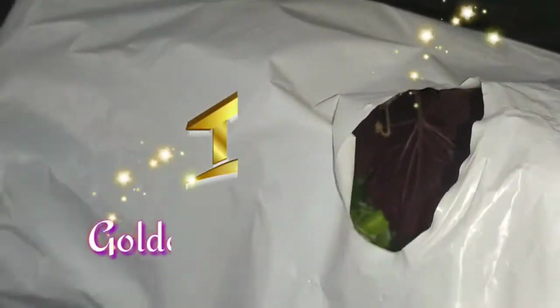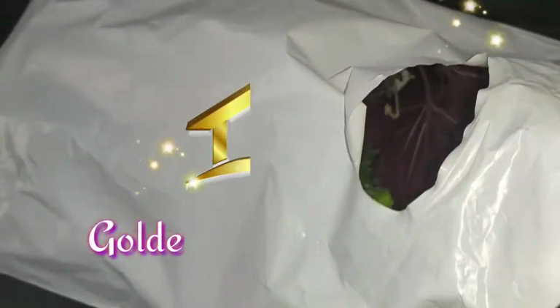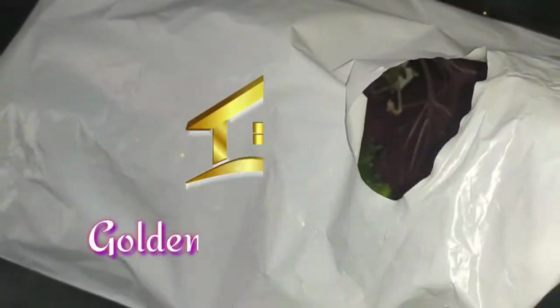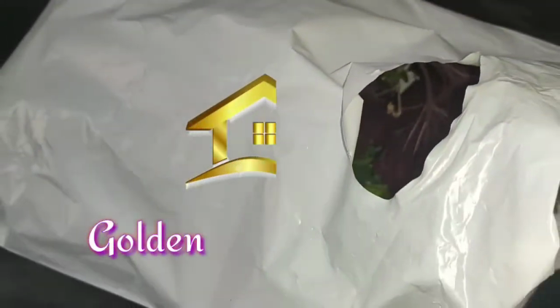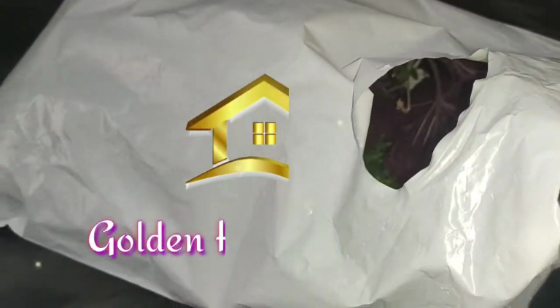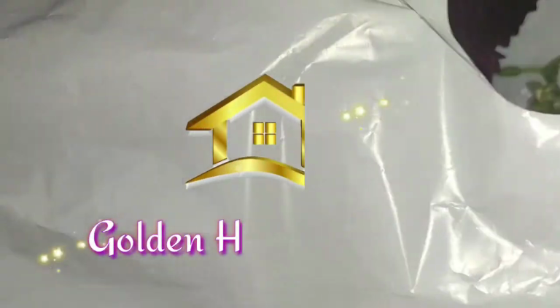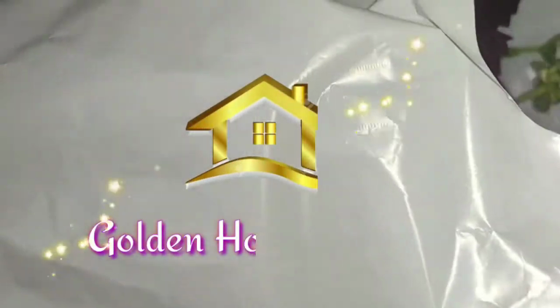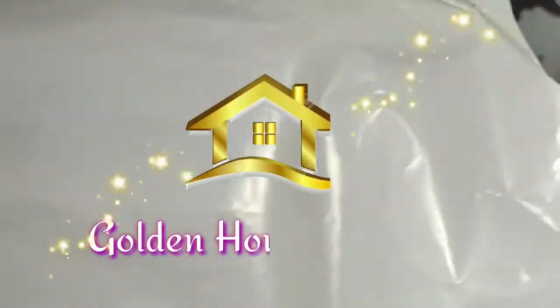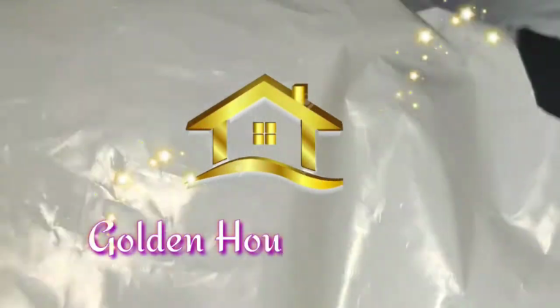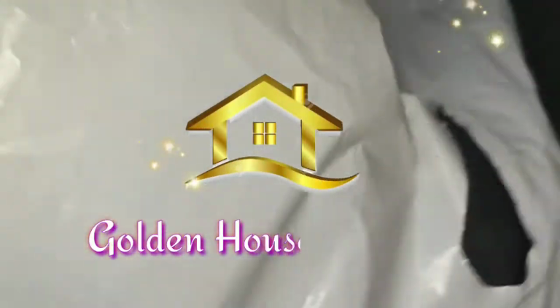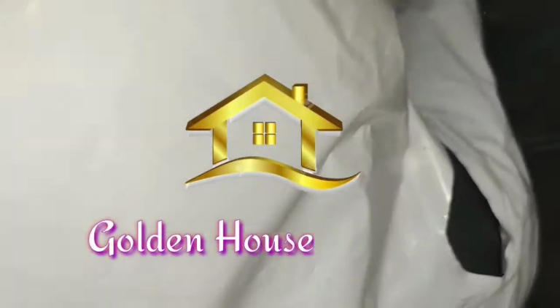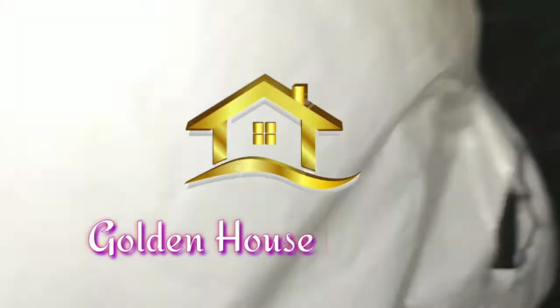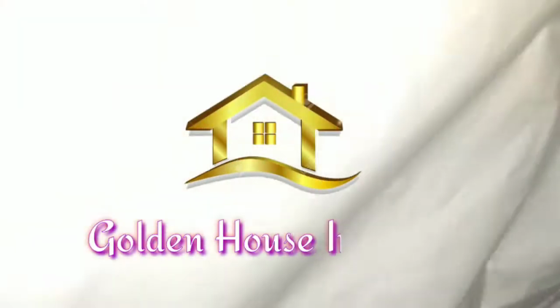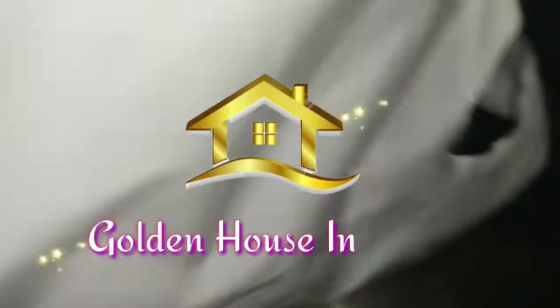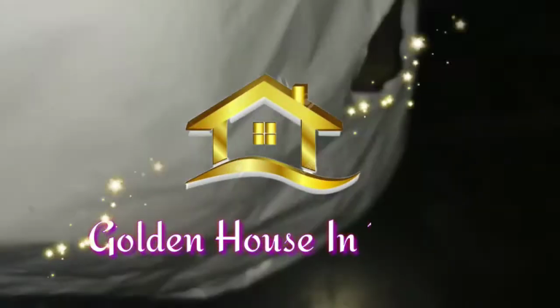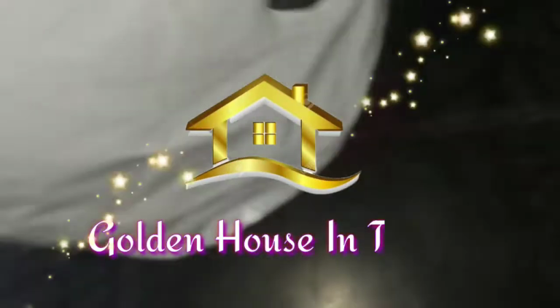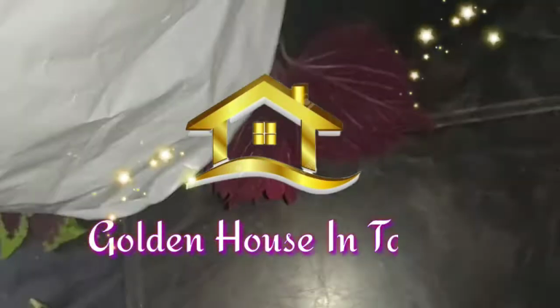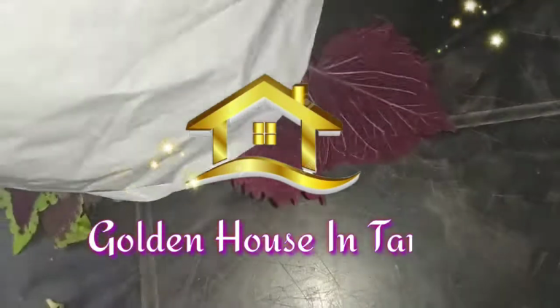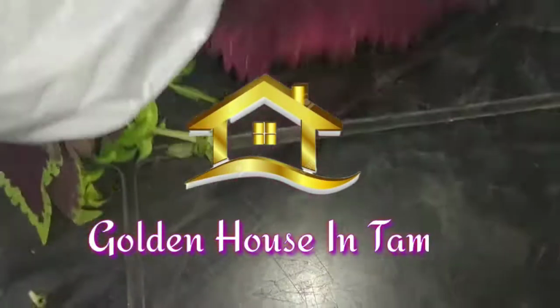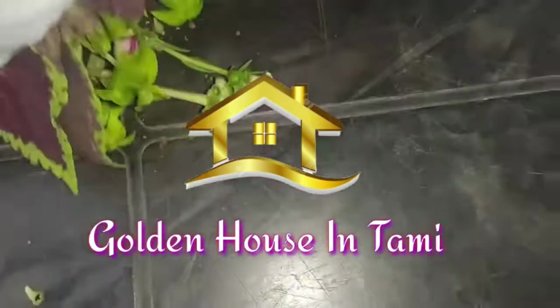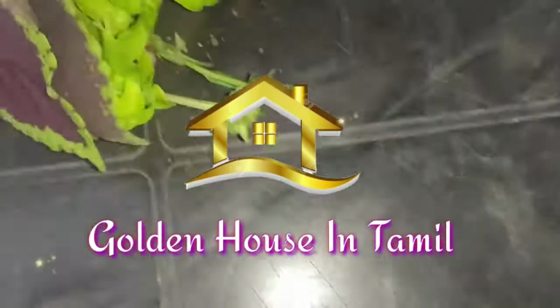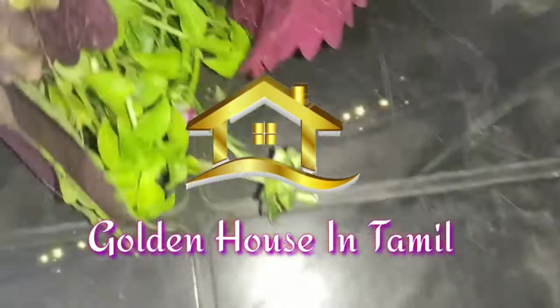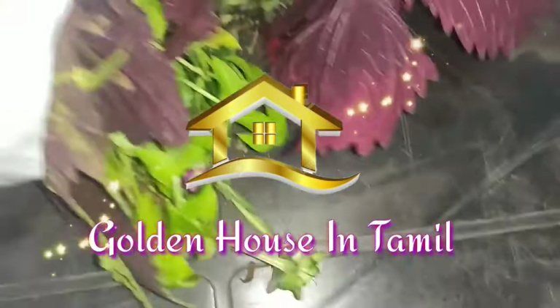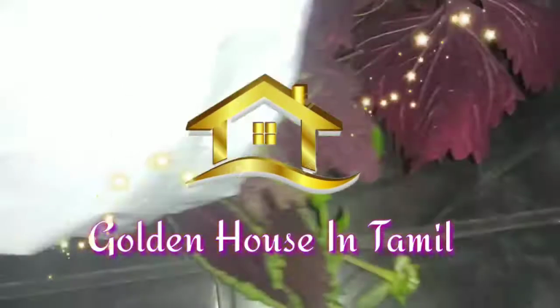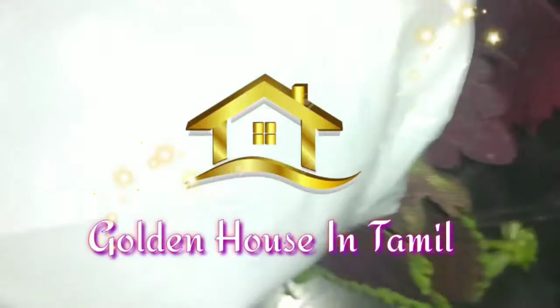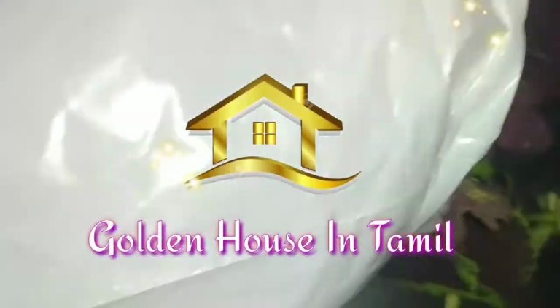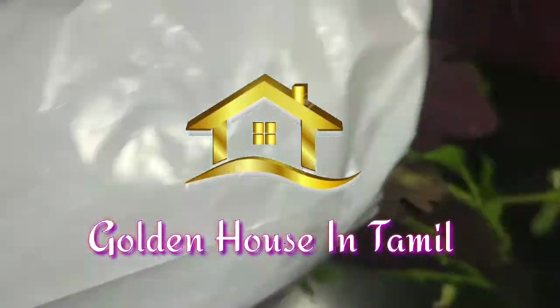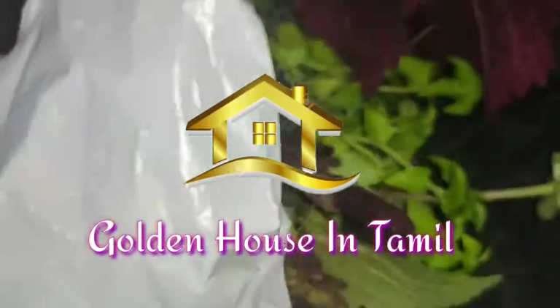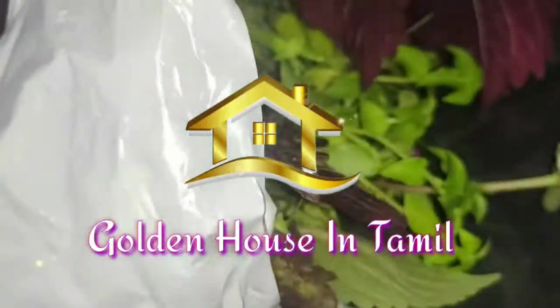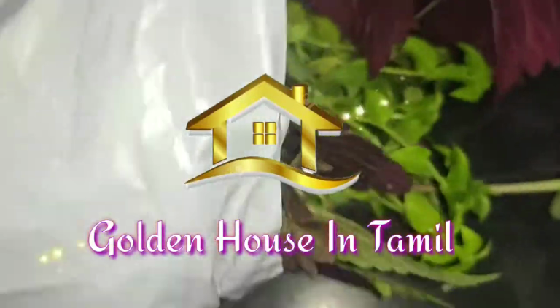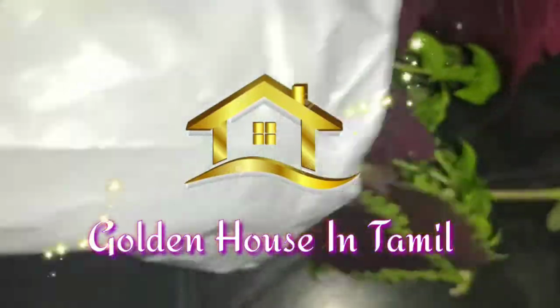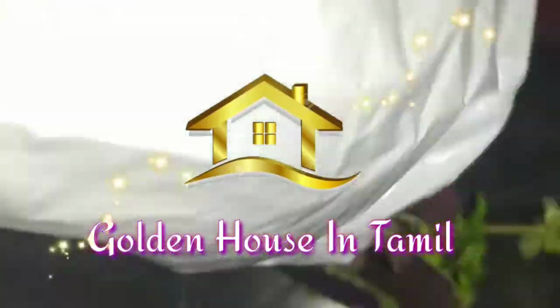Welcome to Golden House in Tamil. If you see this, you will see some things in there. You can see some things in my friends.